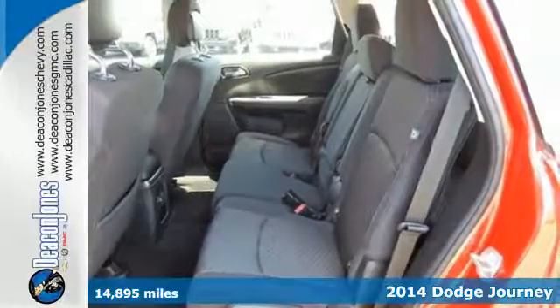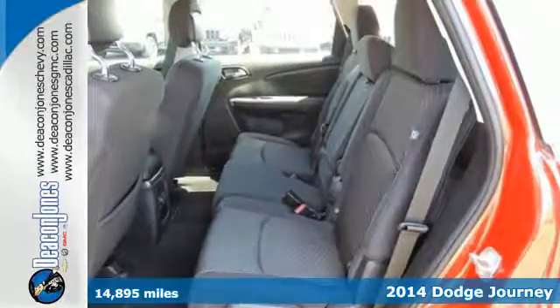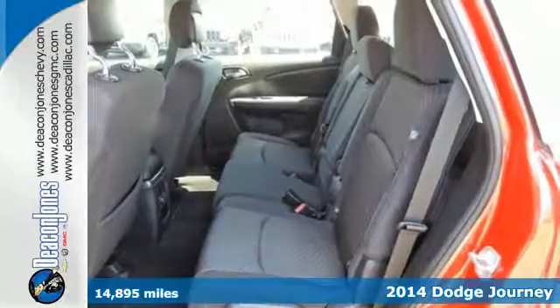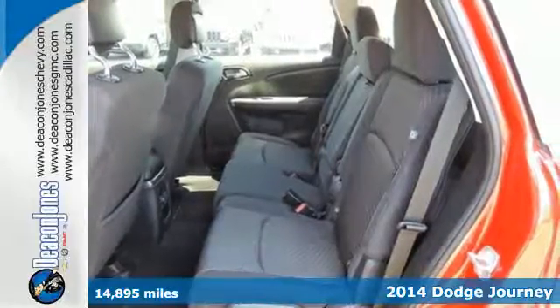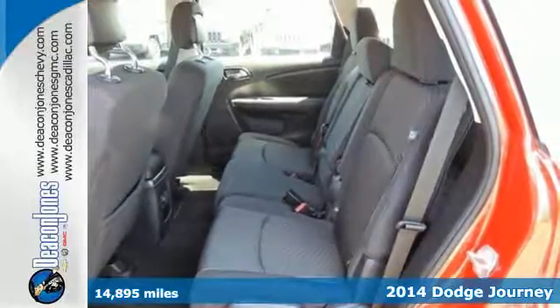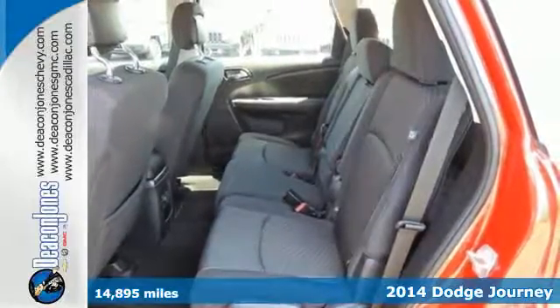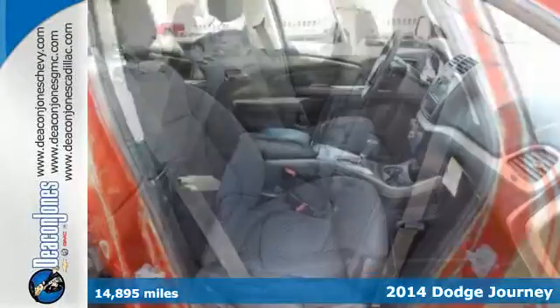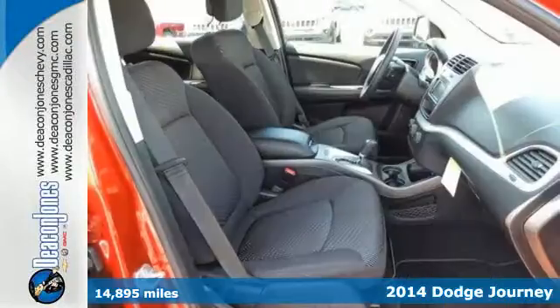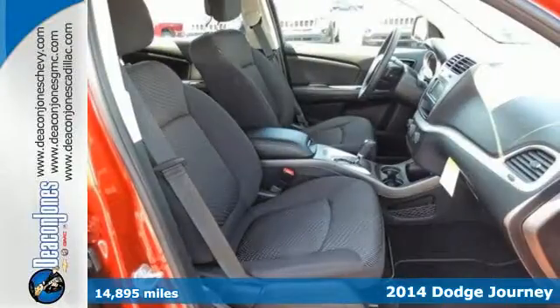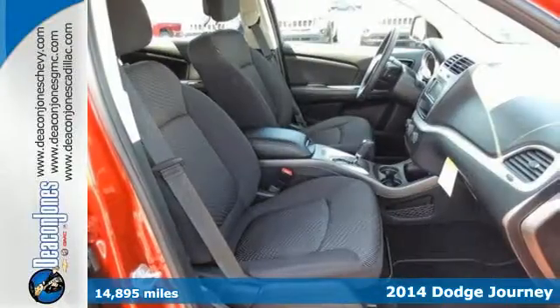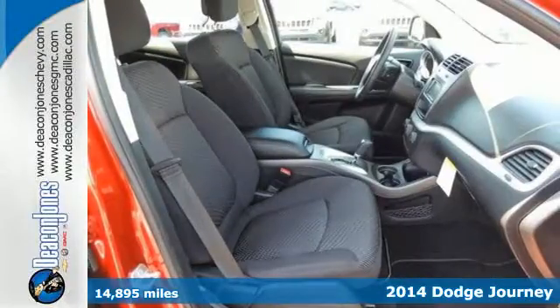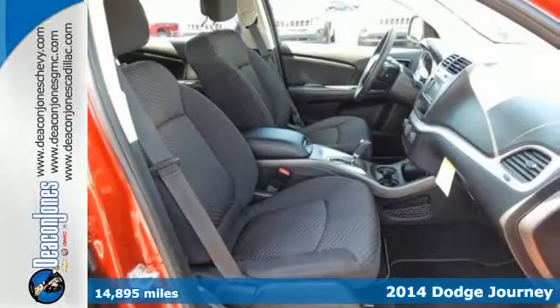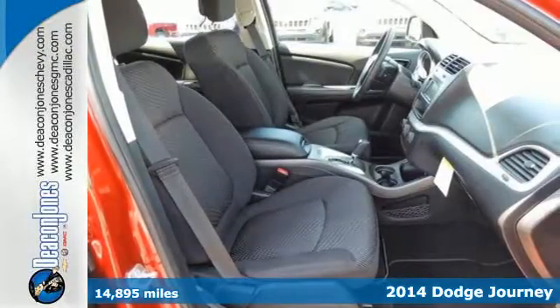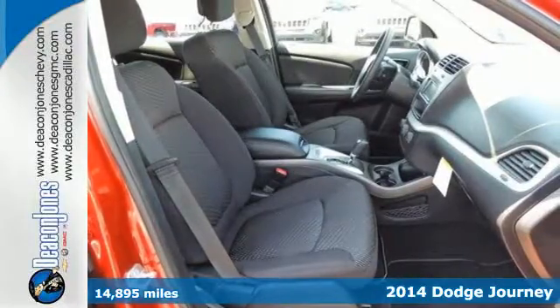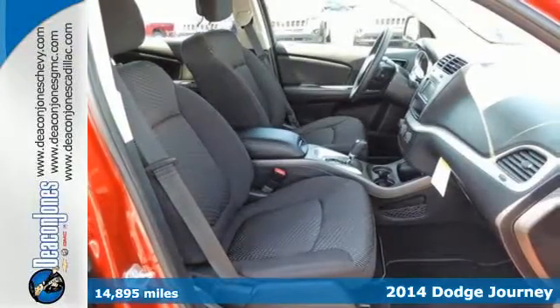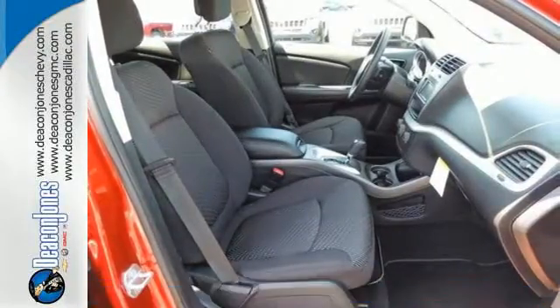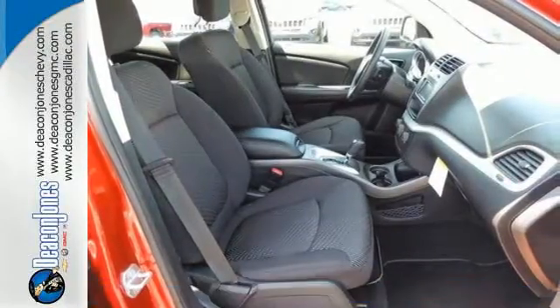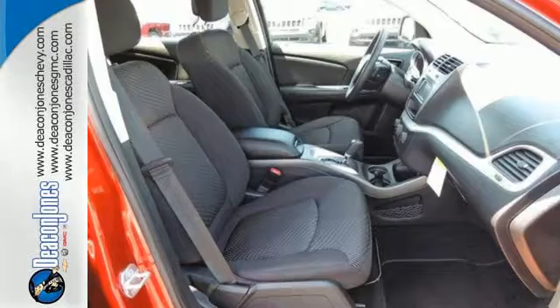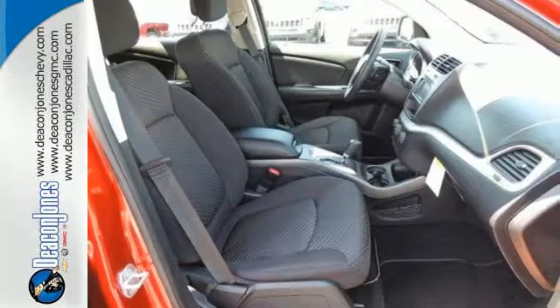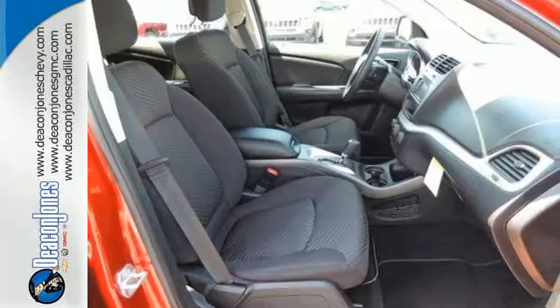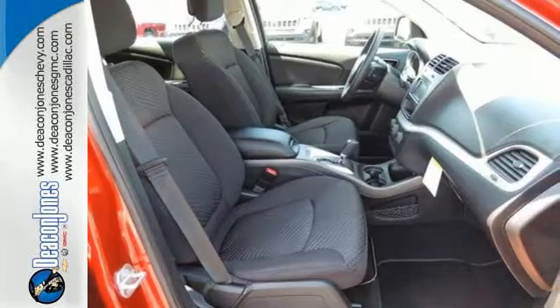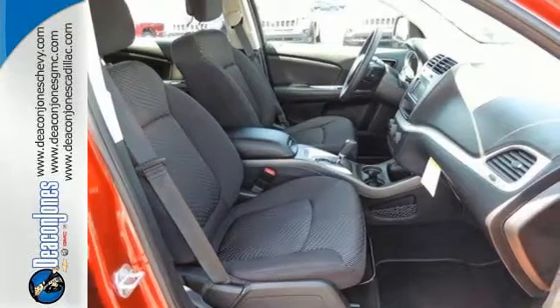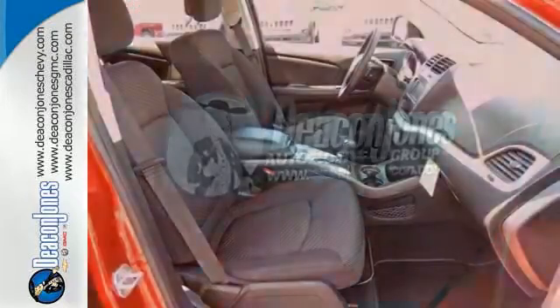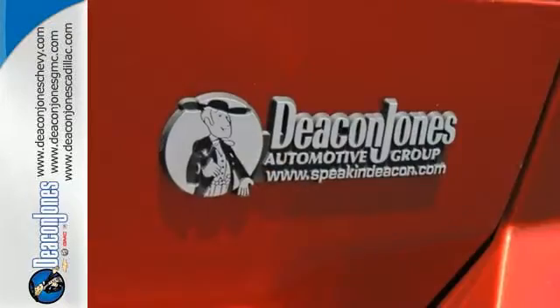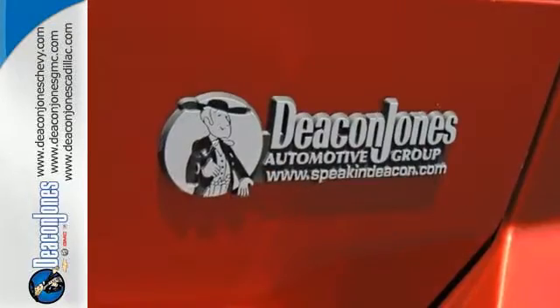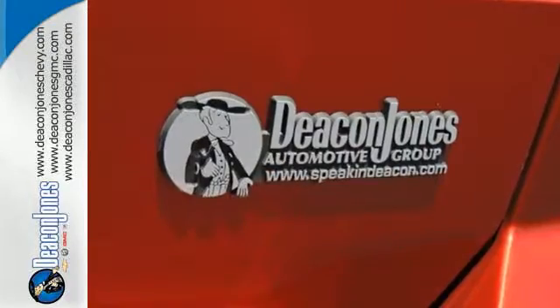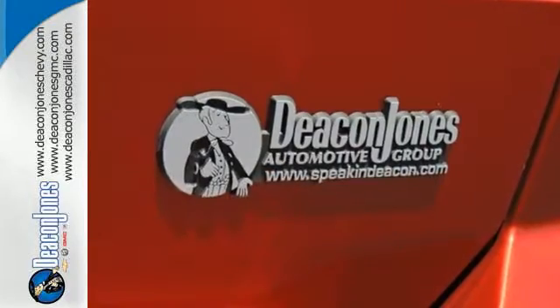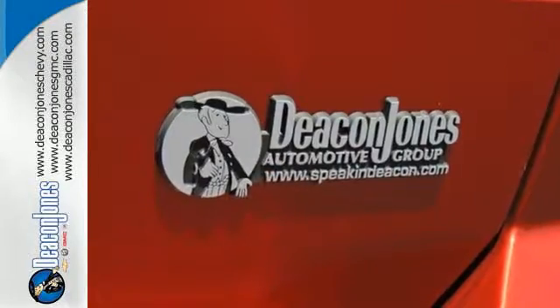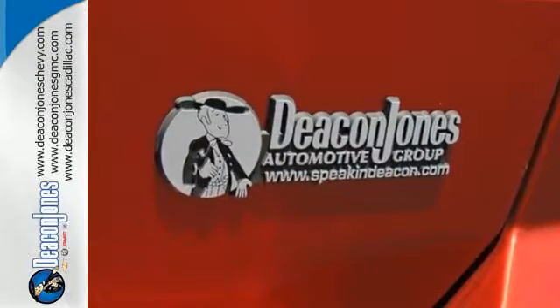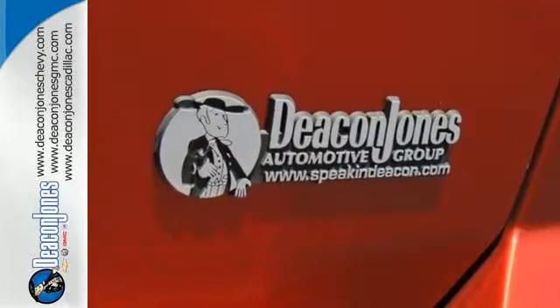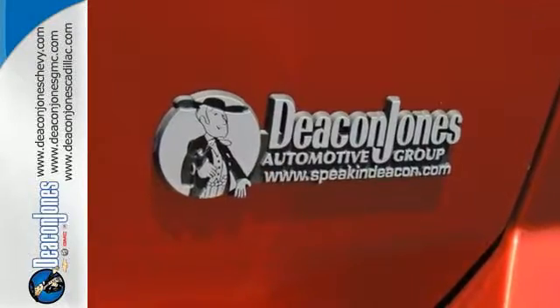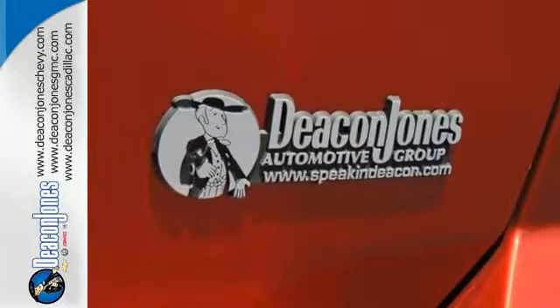Pack in and go in this Dodge today and enjoy features like speed control, steering wheel mounted audio controls, and climate control.